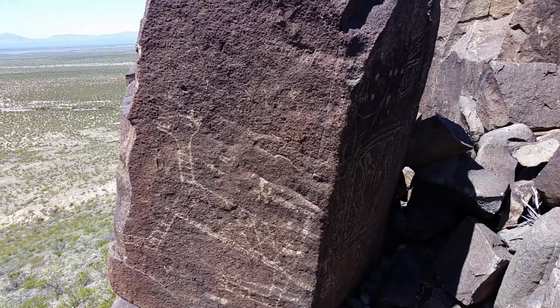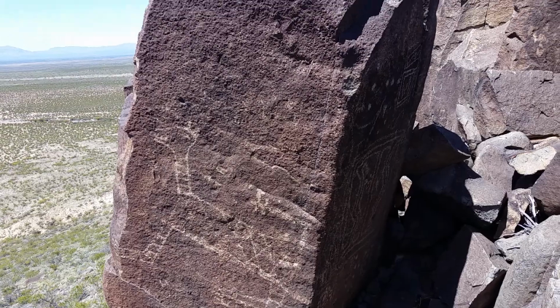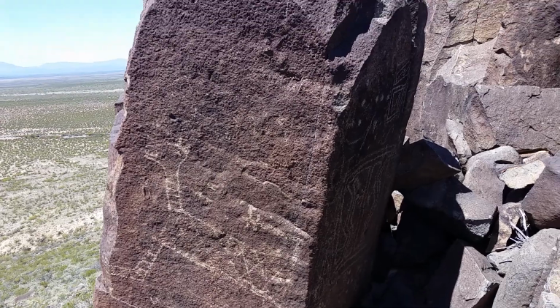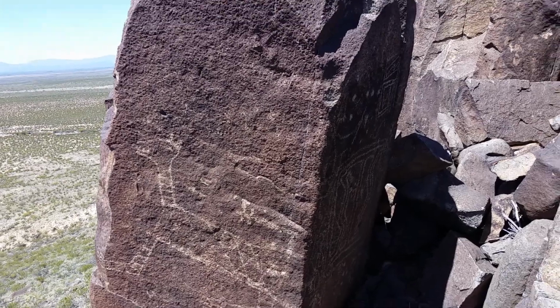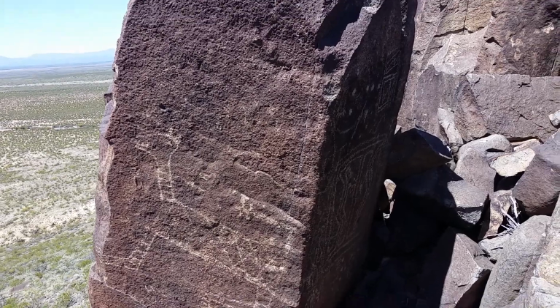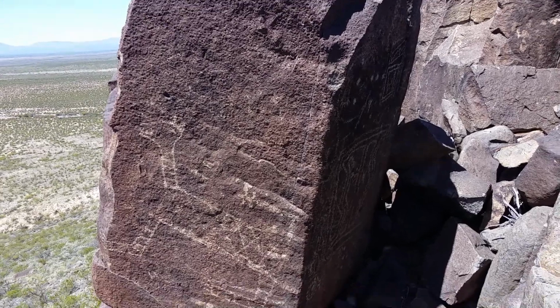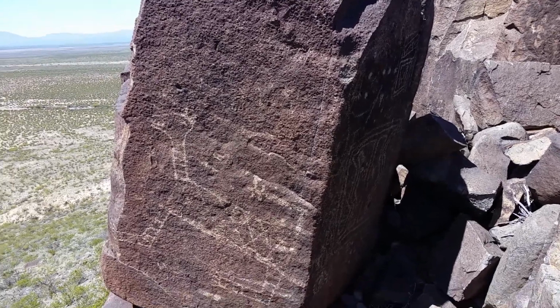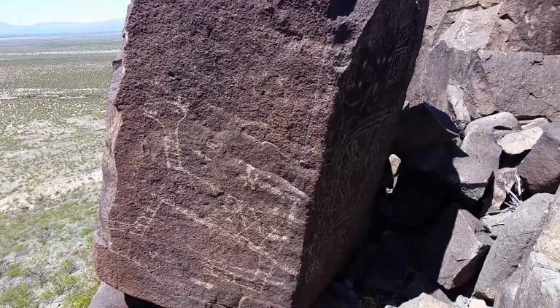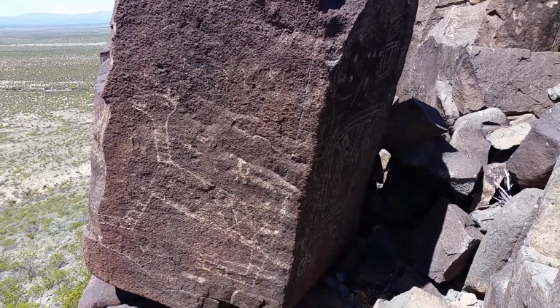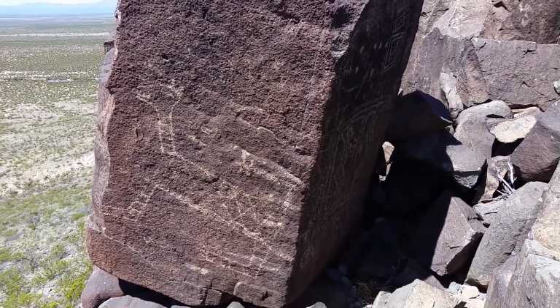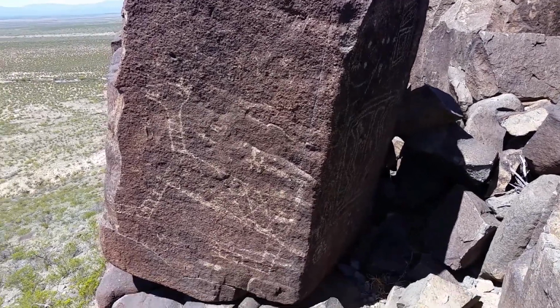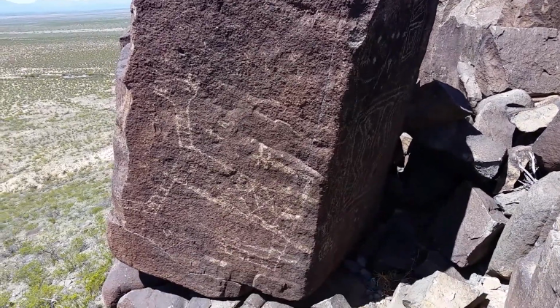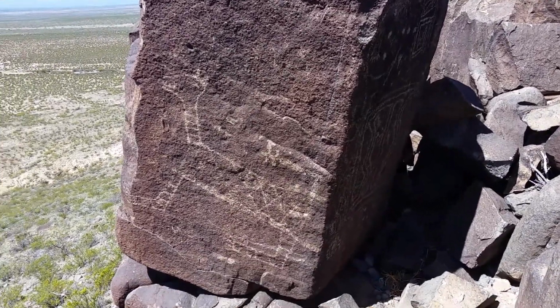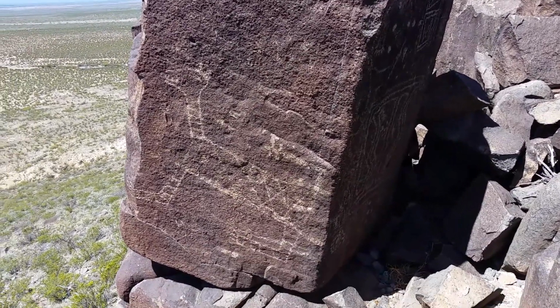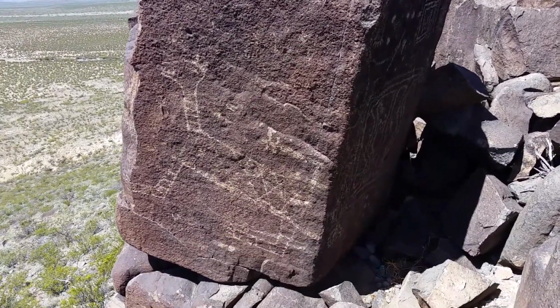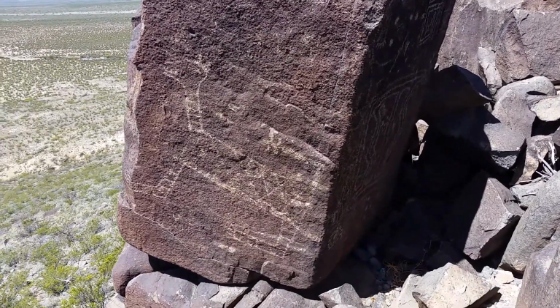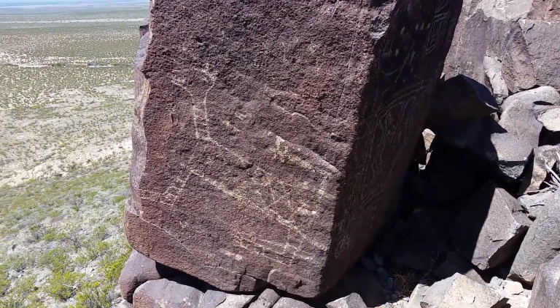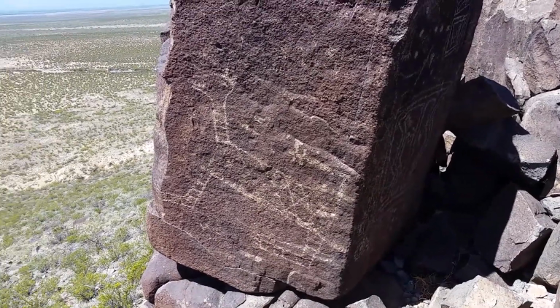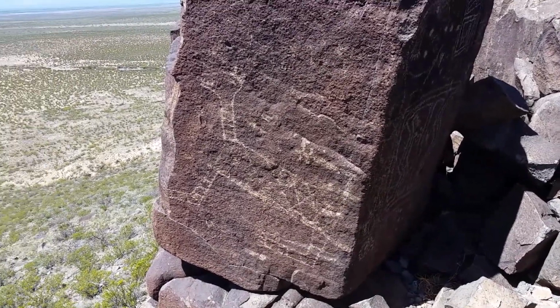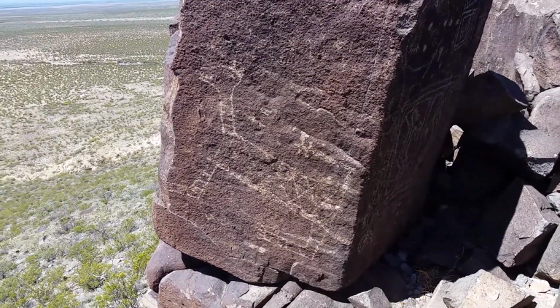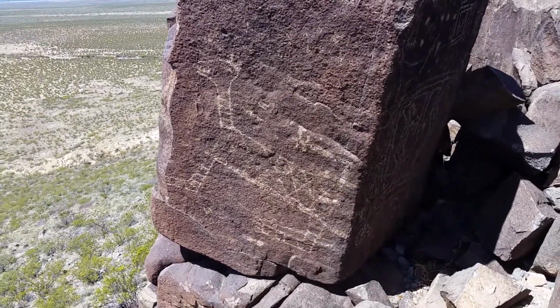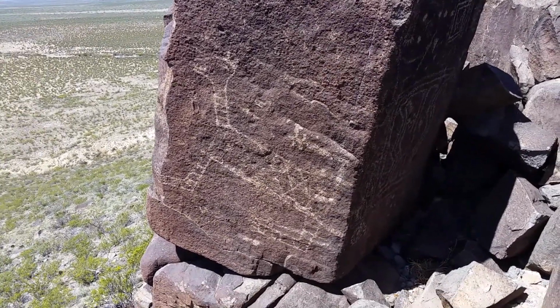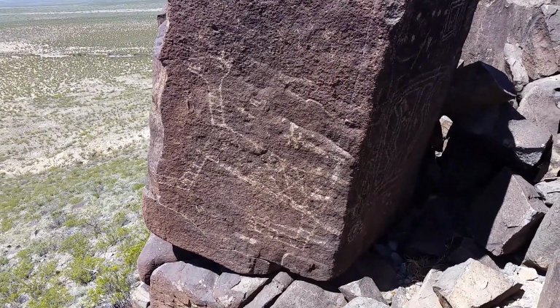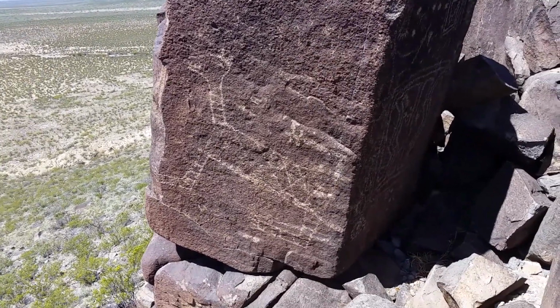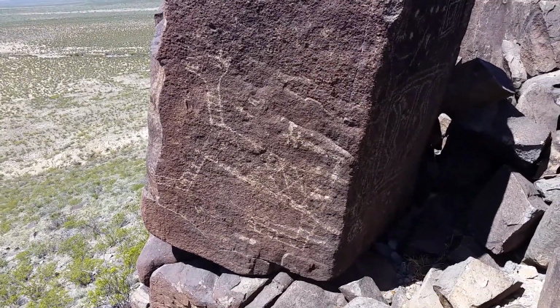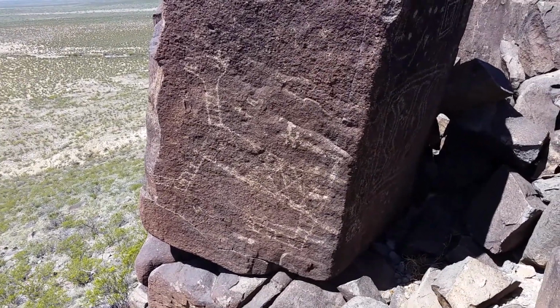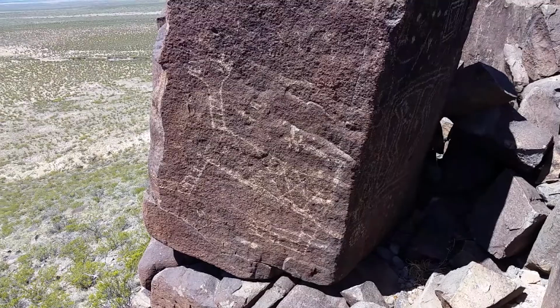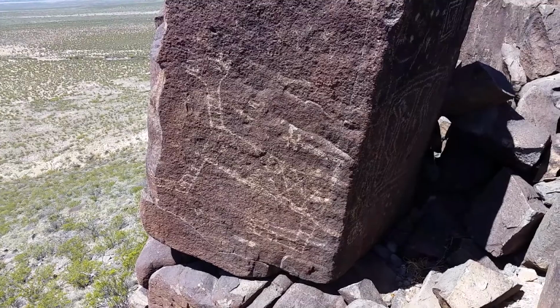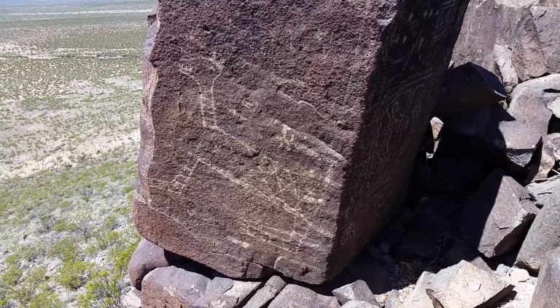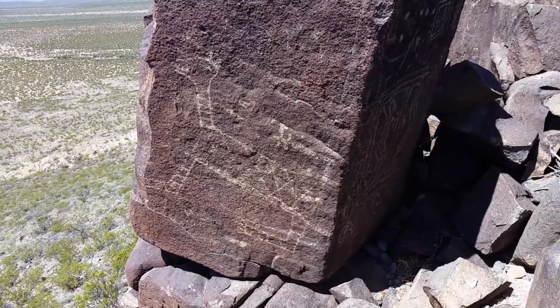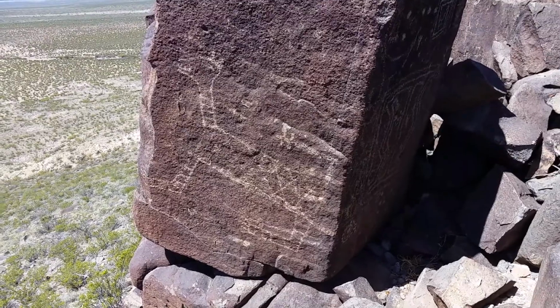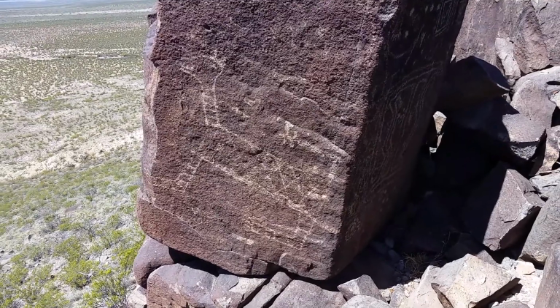April 2nd, 2017. Travels with Phil. Three Rivers petroglyphs.